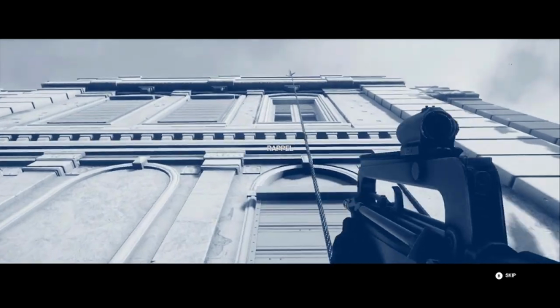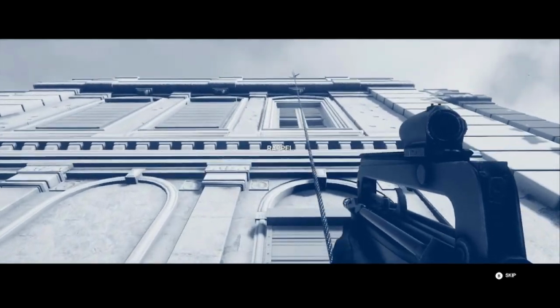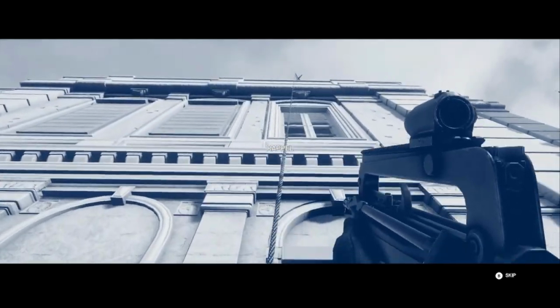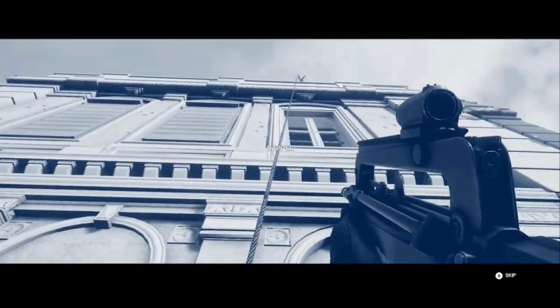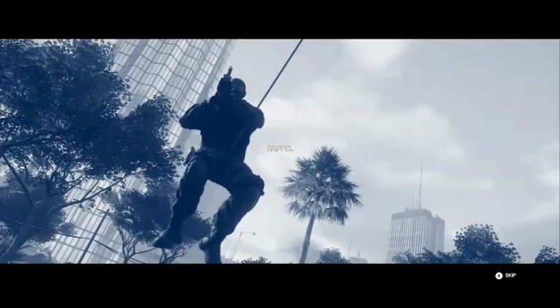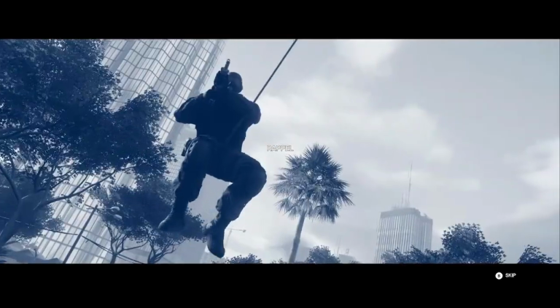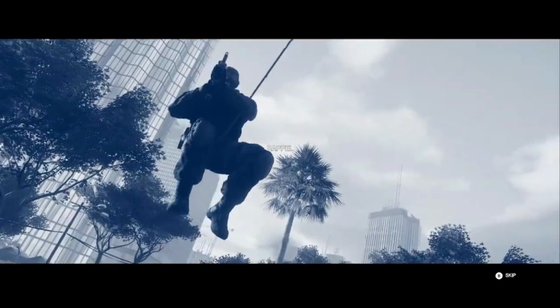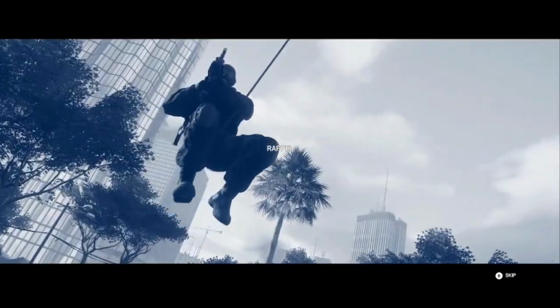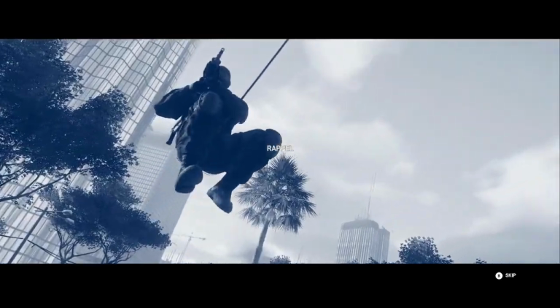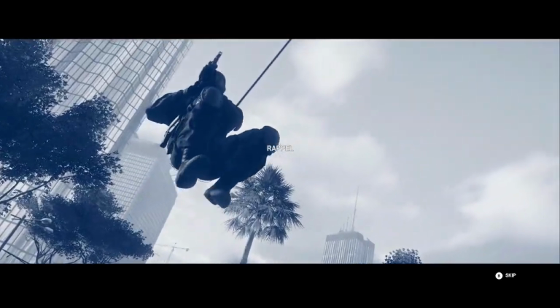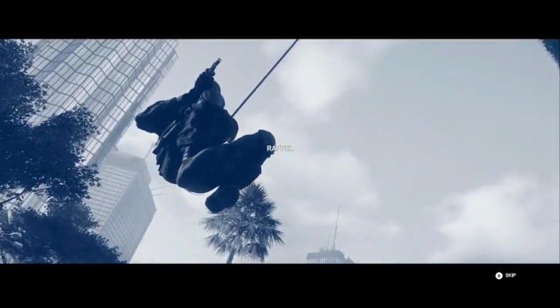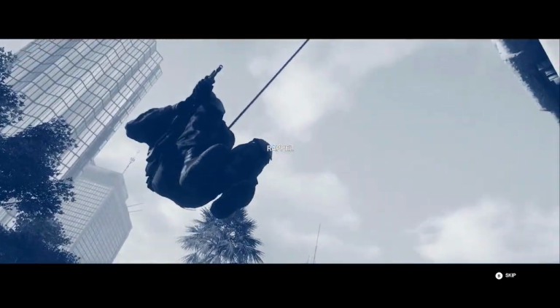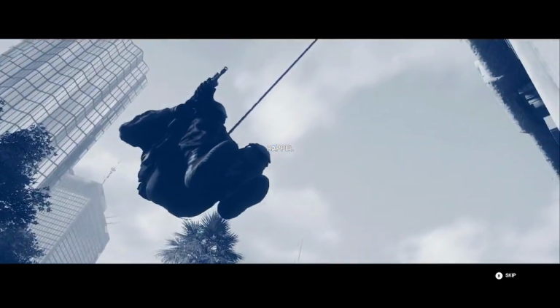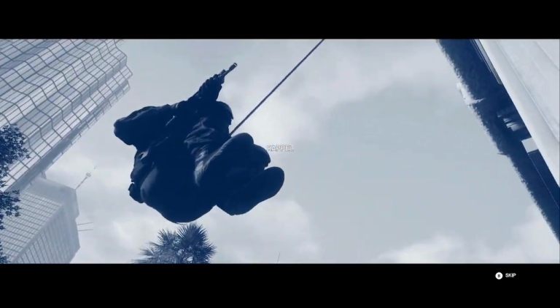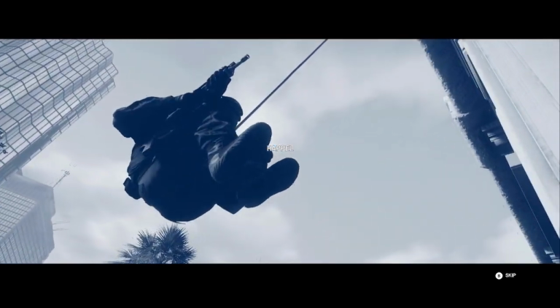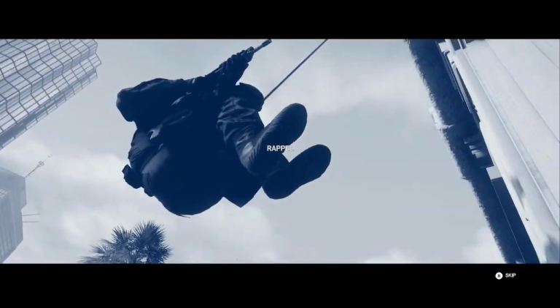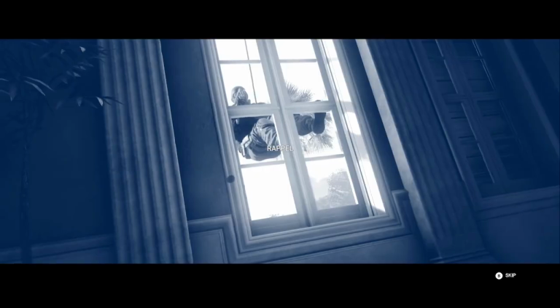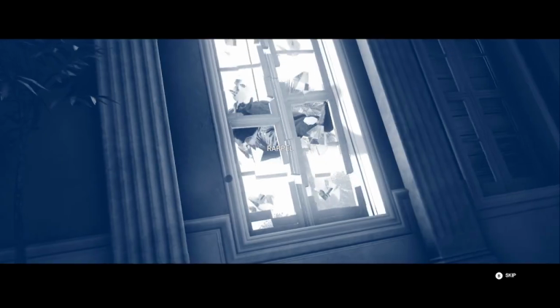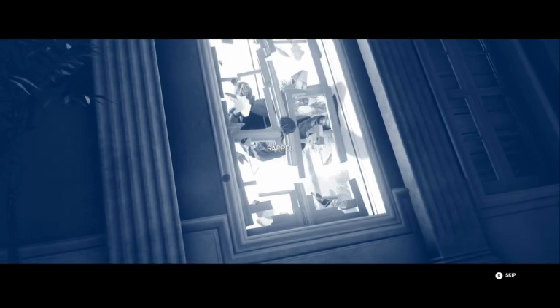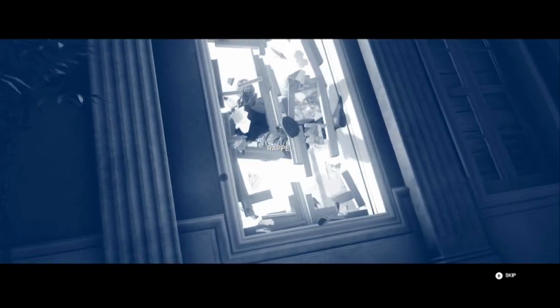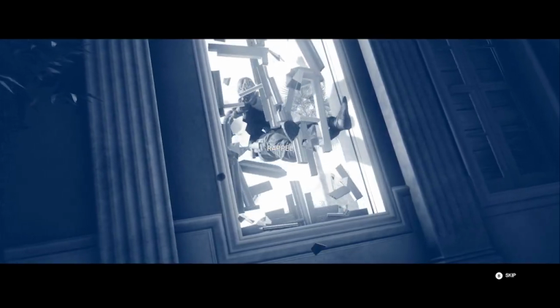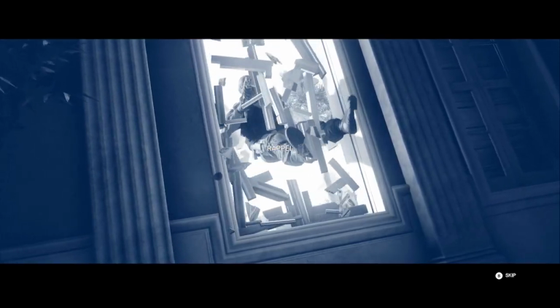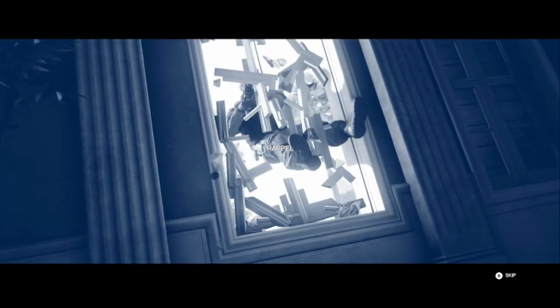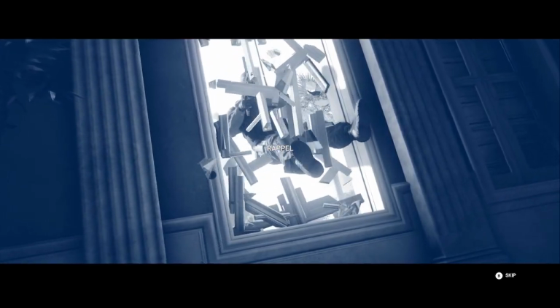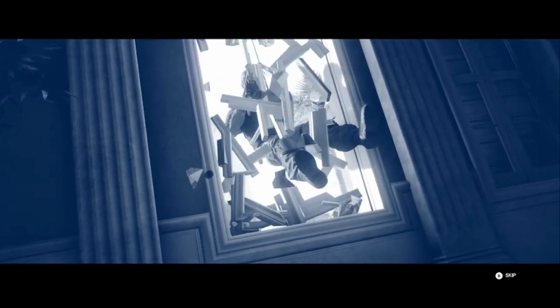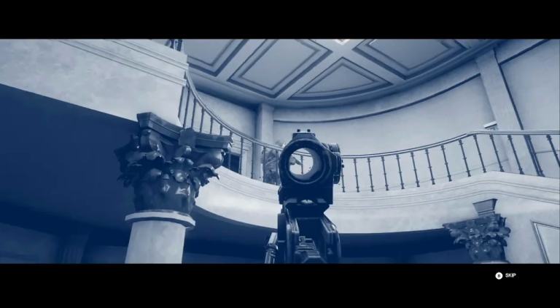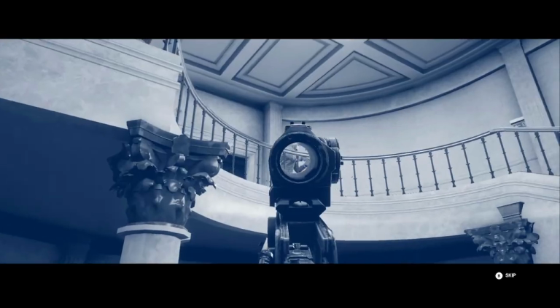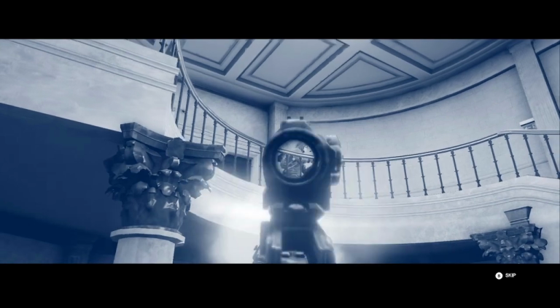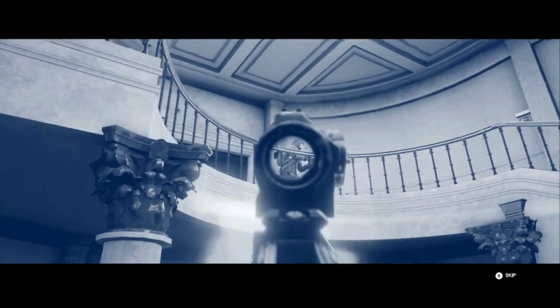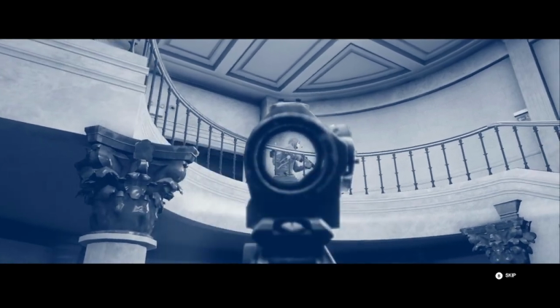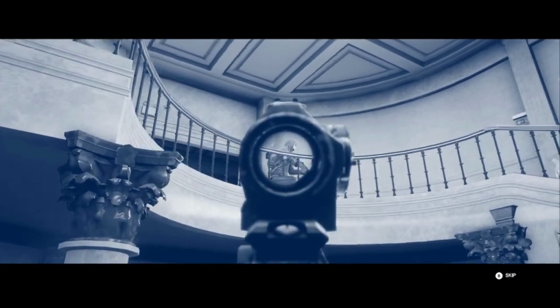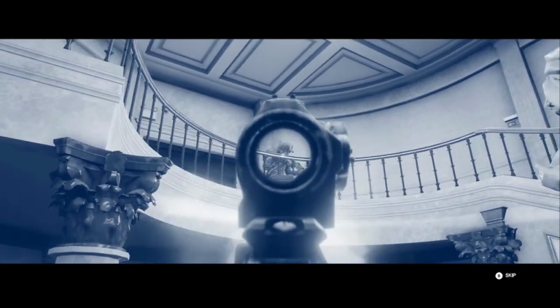Repelling is the quickest way to traverse the building, allowing you to bypass corridors and stairs.